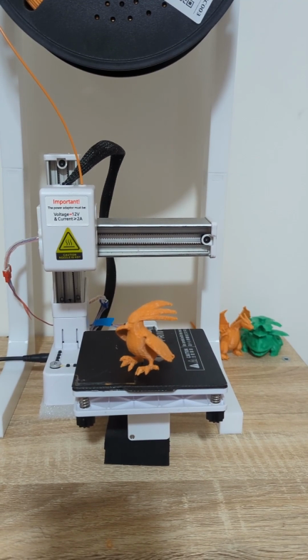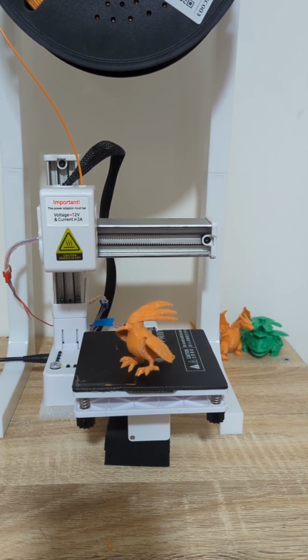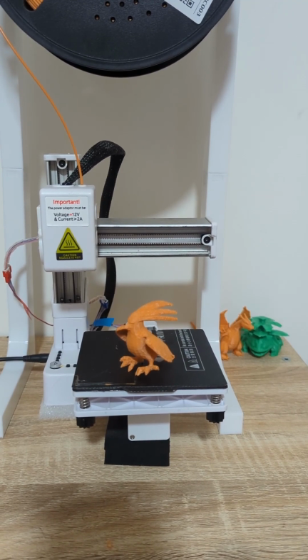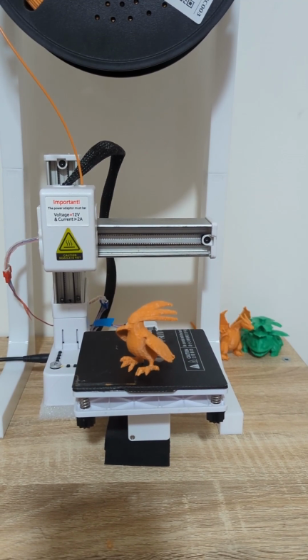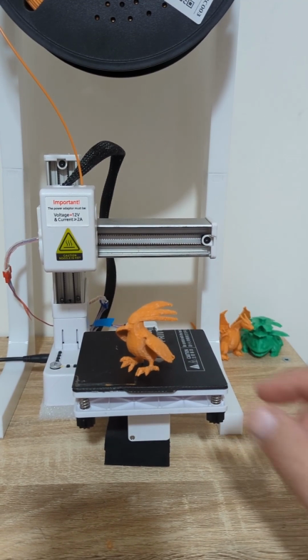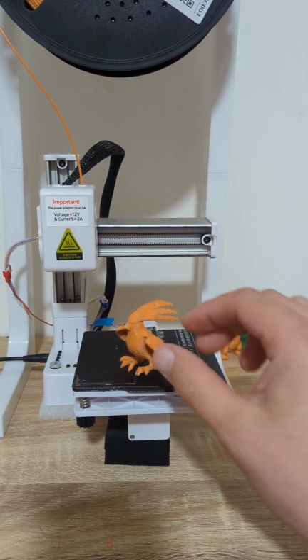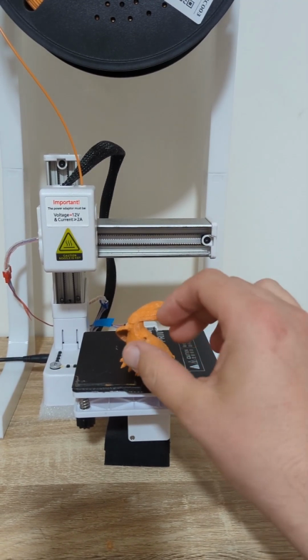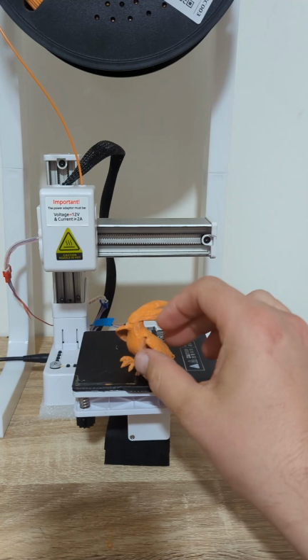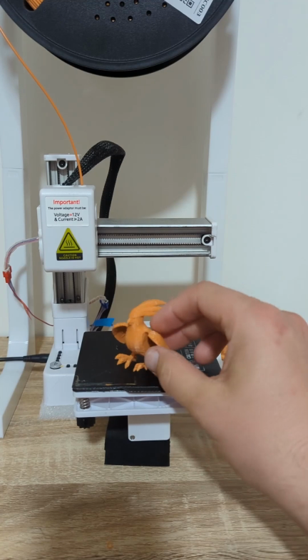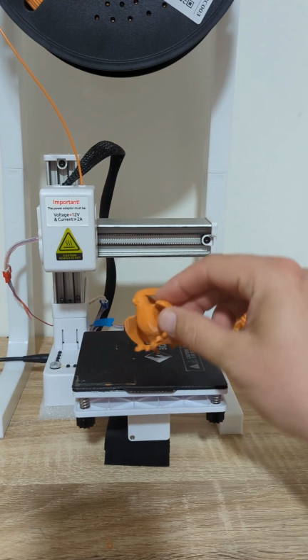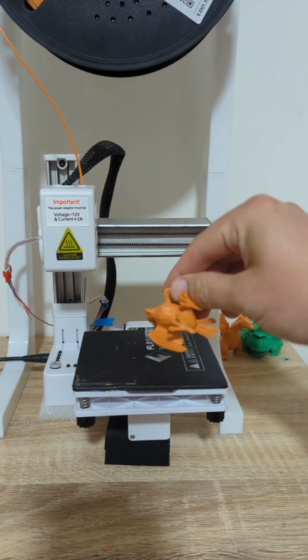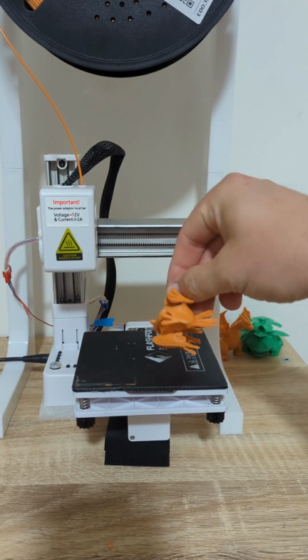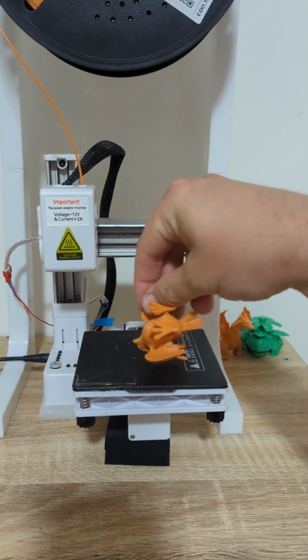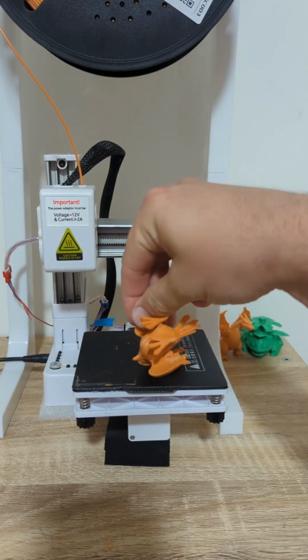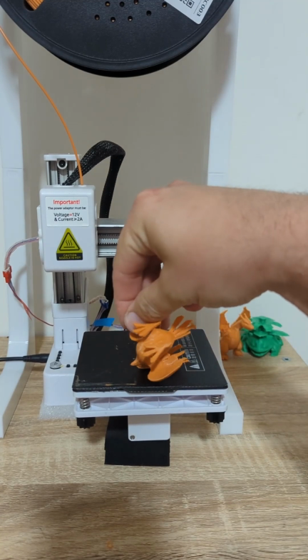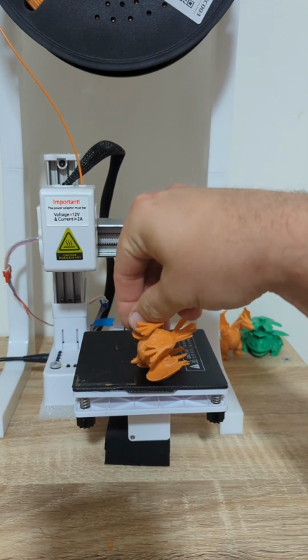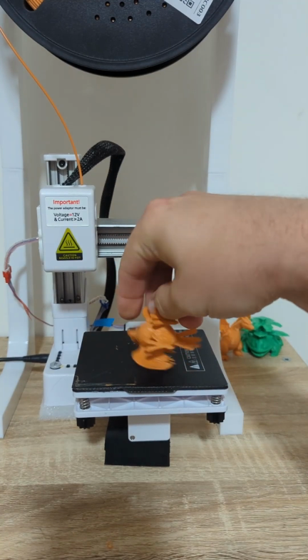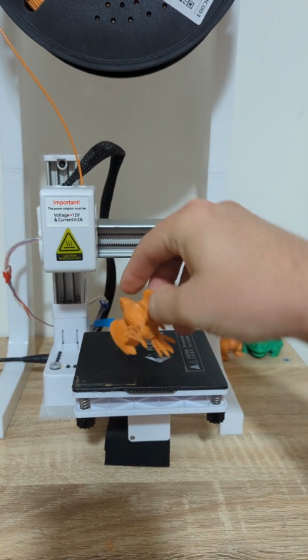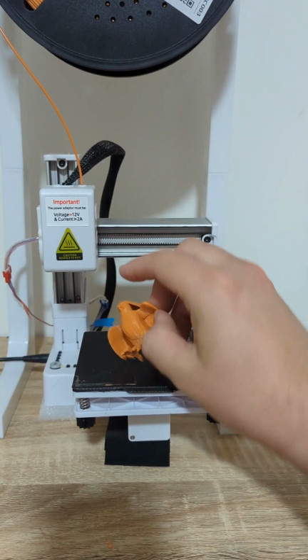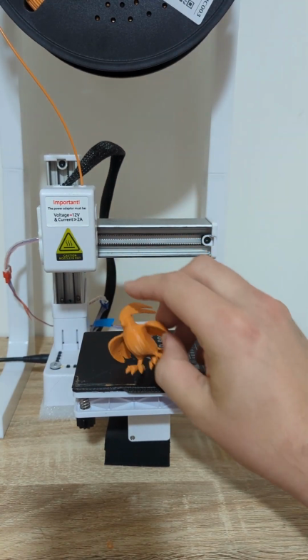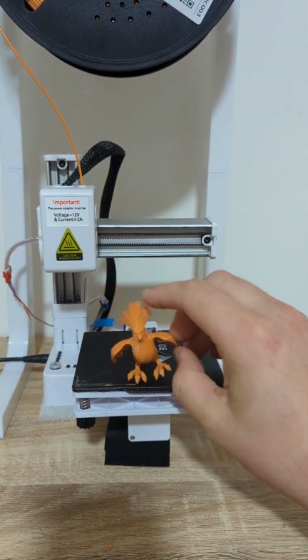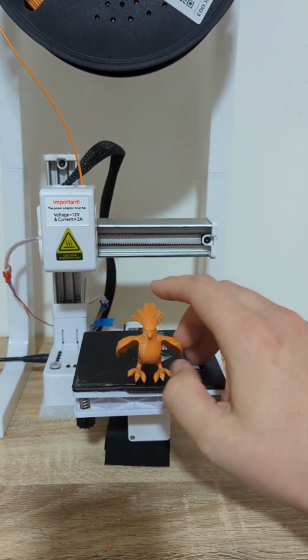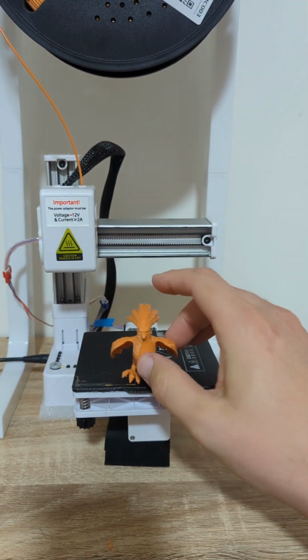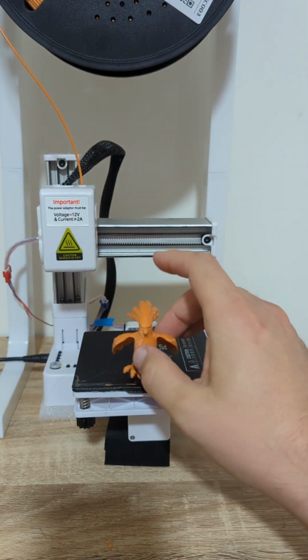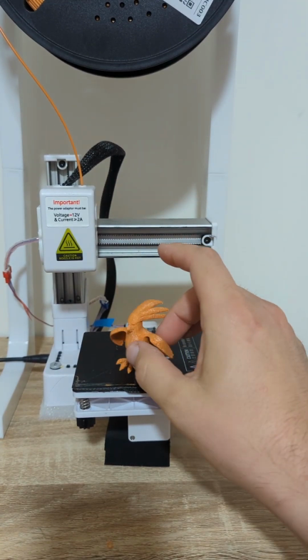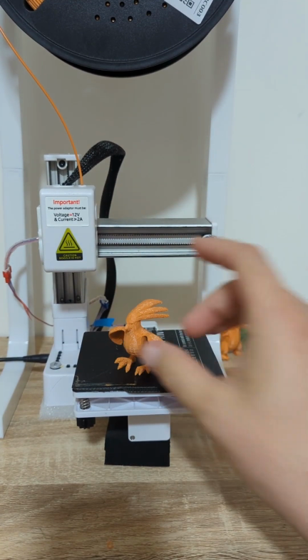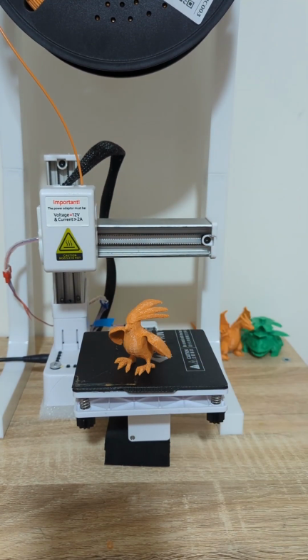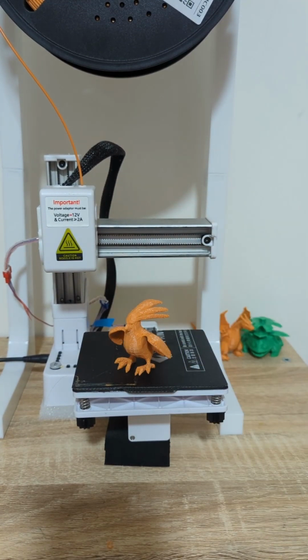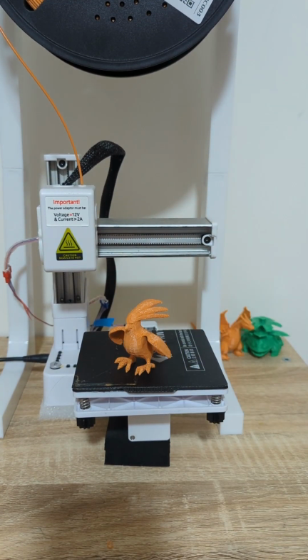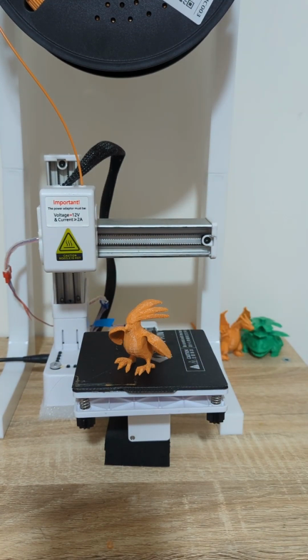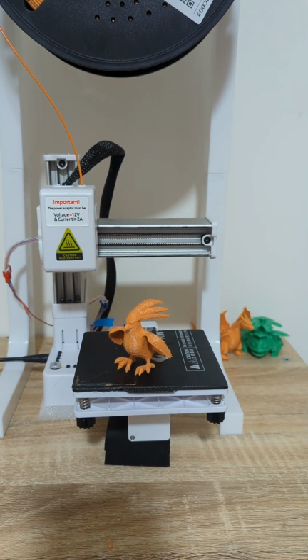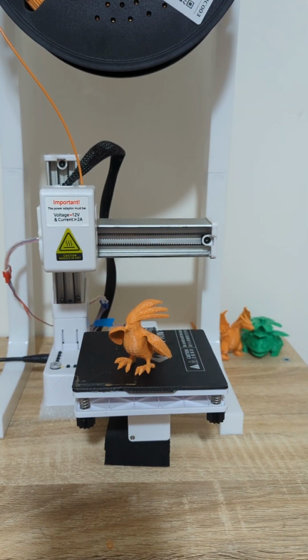Pidgeot's turned out really well. I printed it in the upside down orientation, which seemed to give us a really nice print.